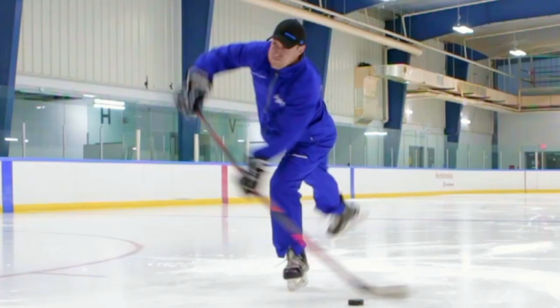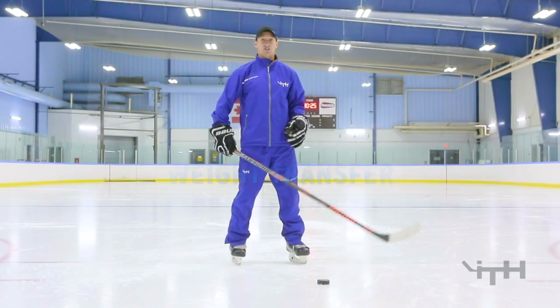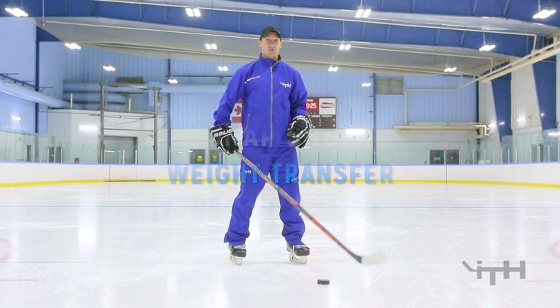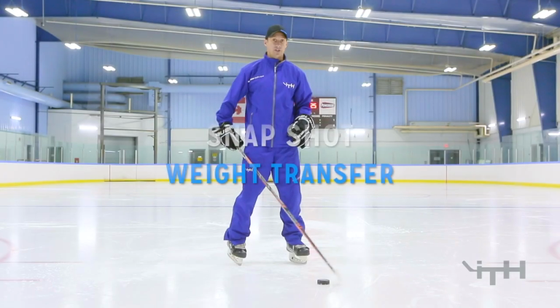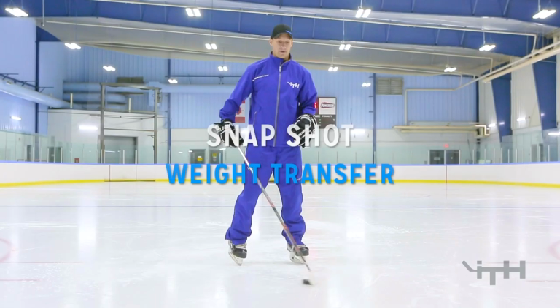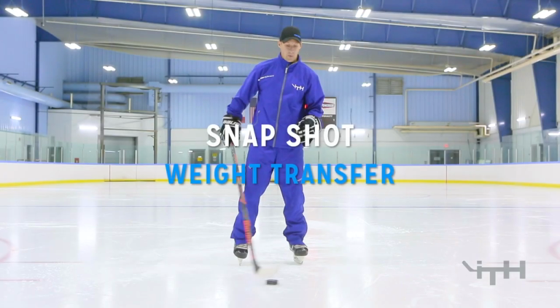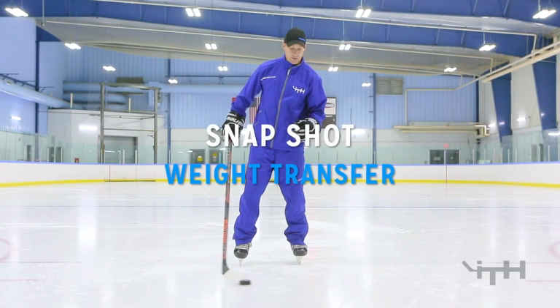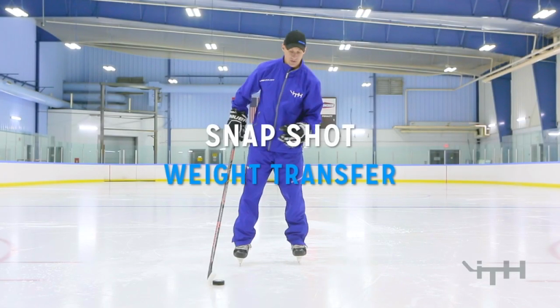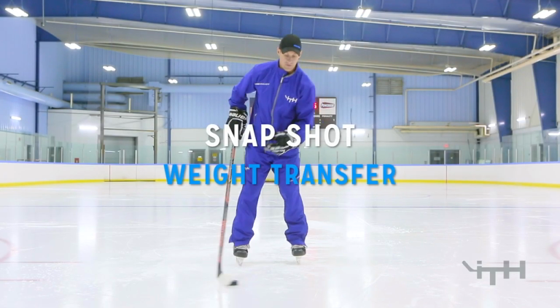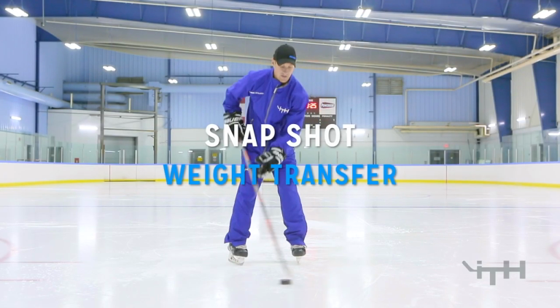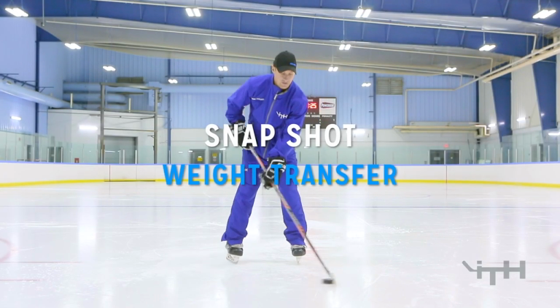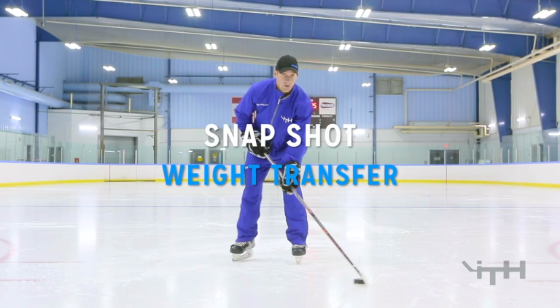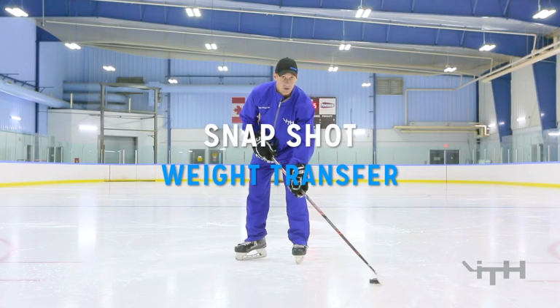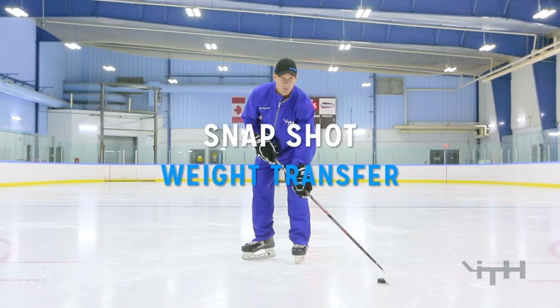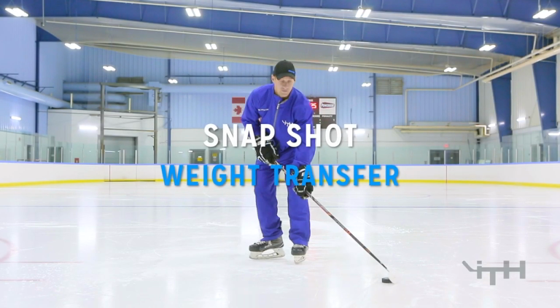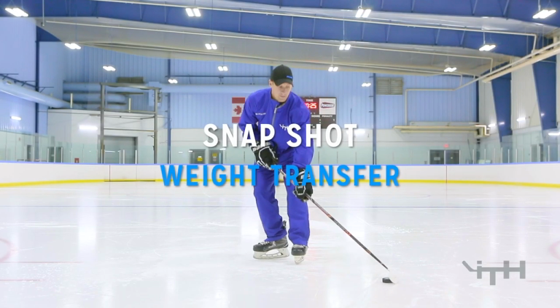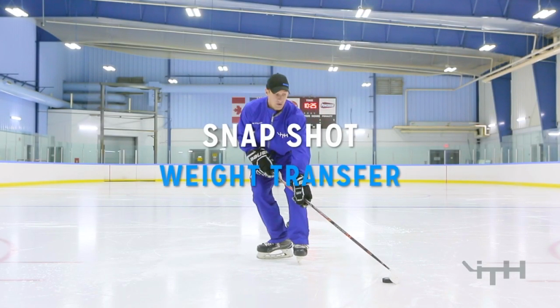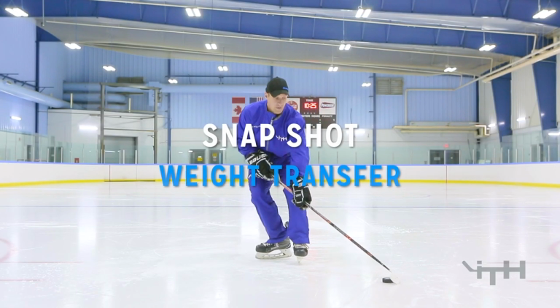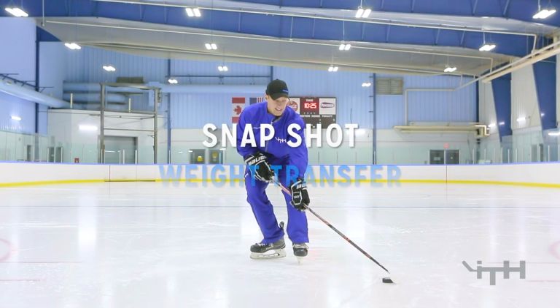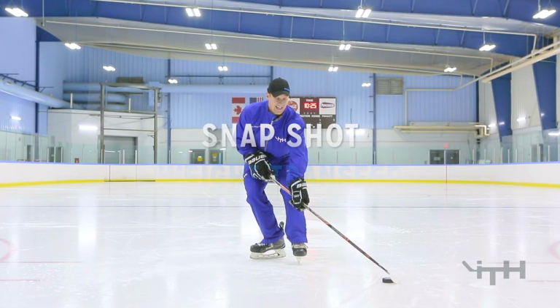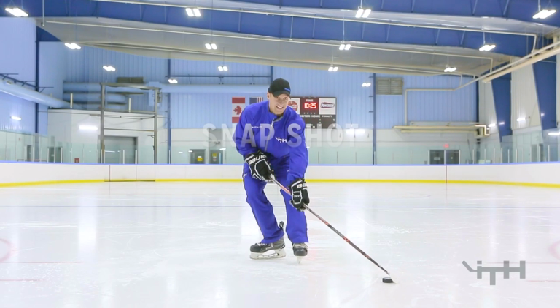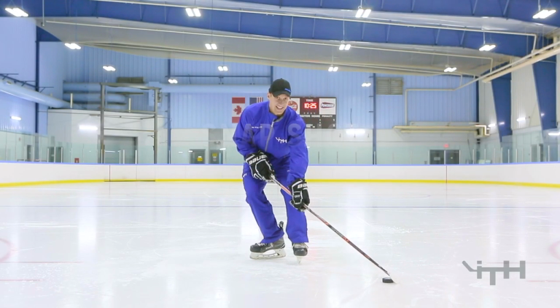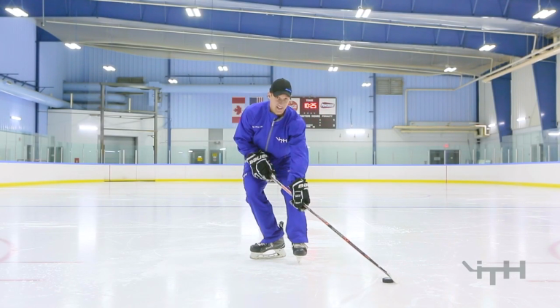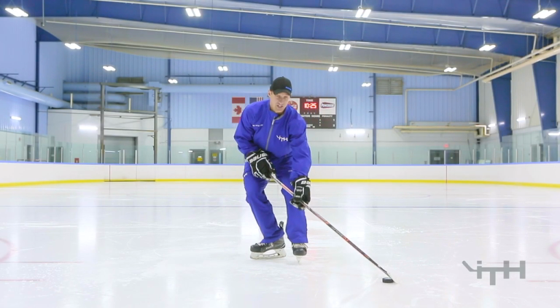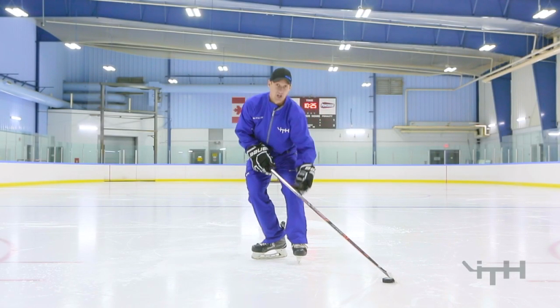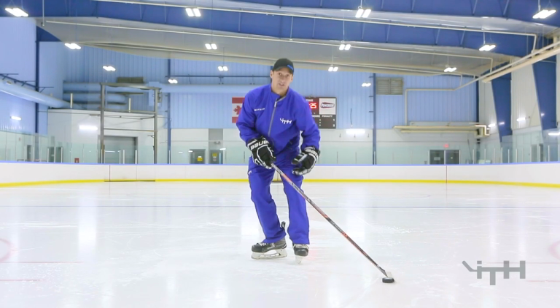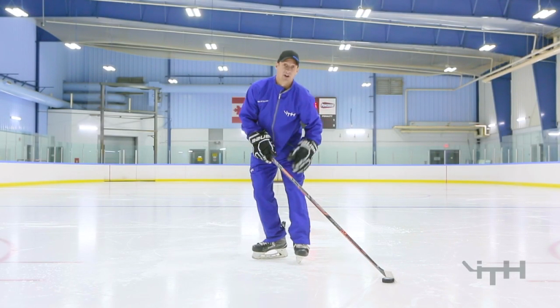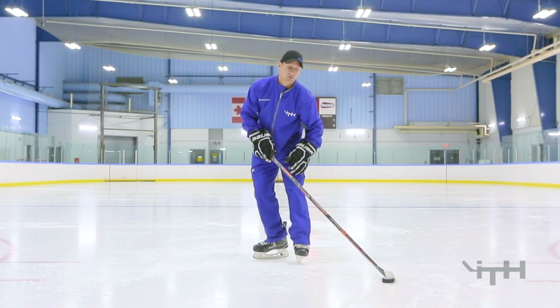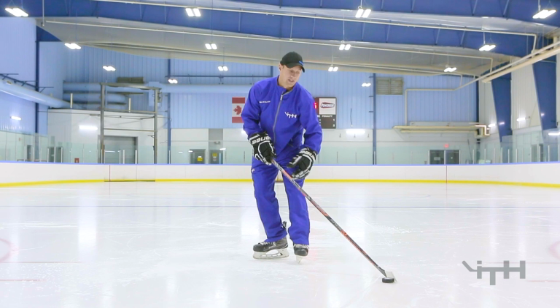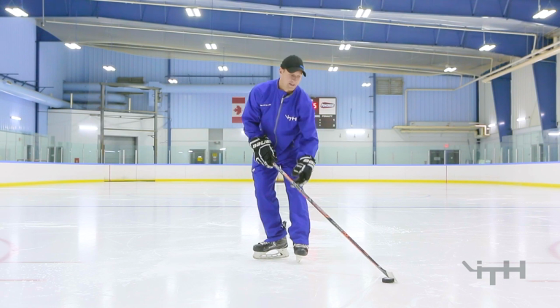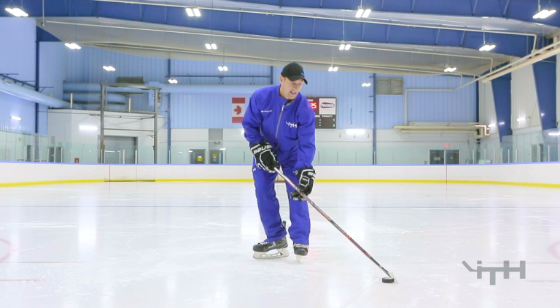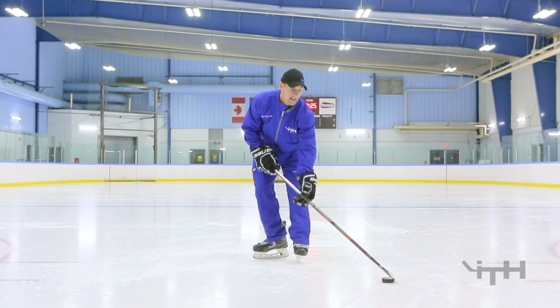Position three is going to be our weight transfer phase. We're going to move from our right leg, as a left-handed shot, onto our left leg.